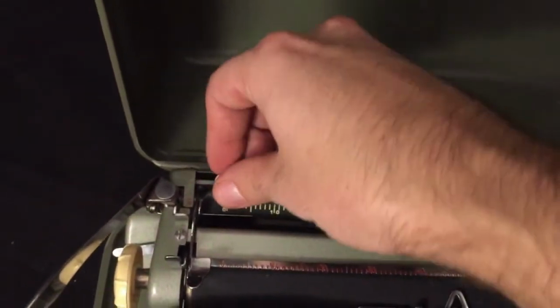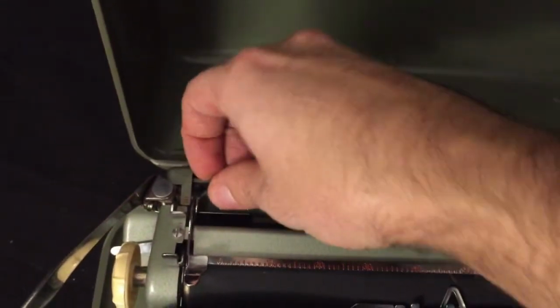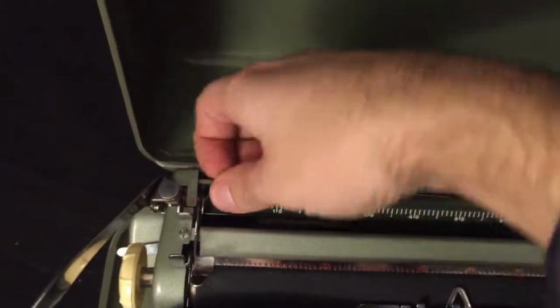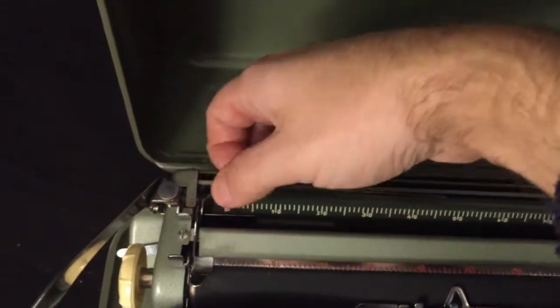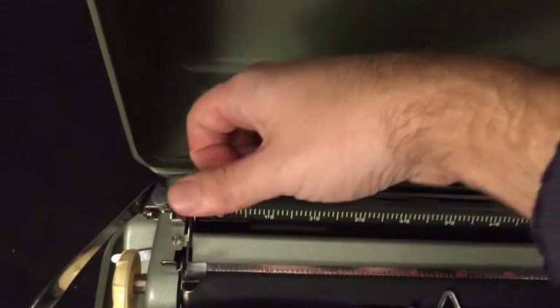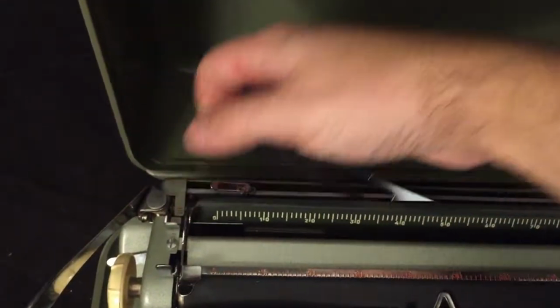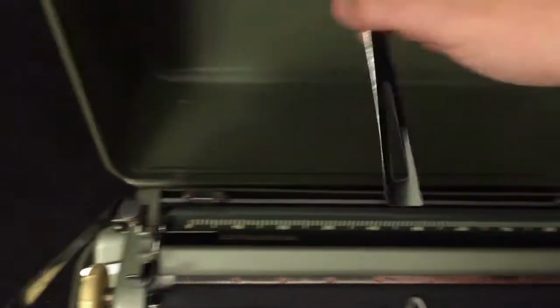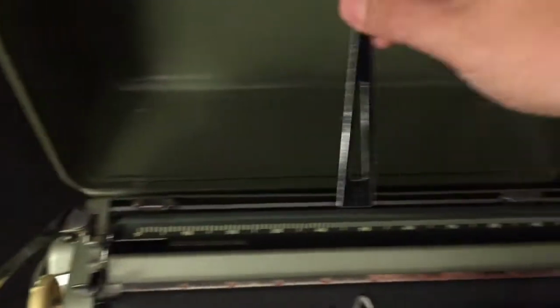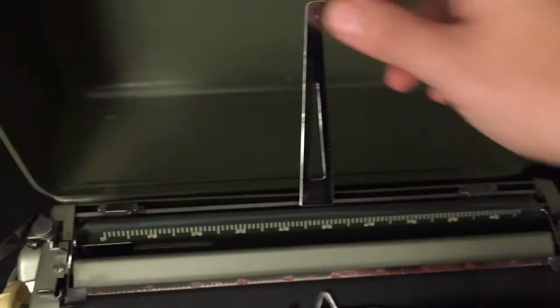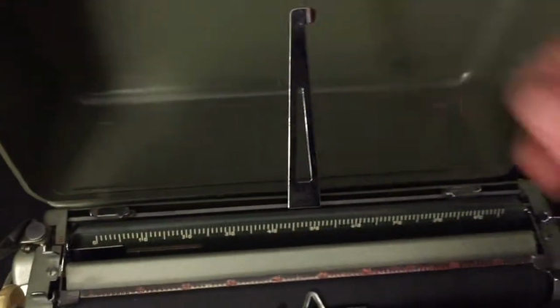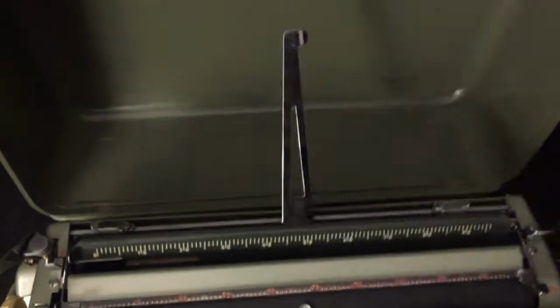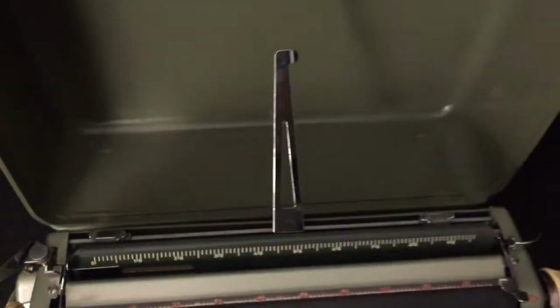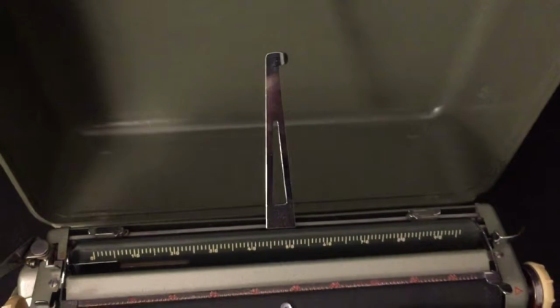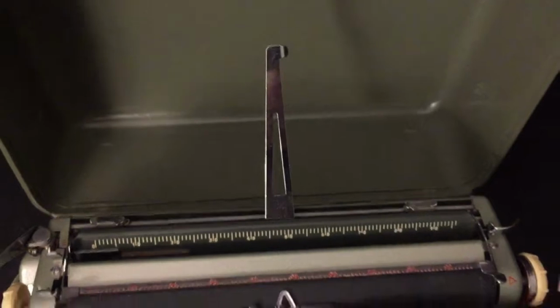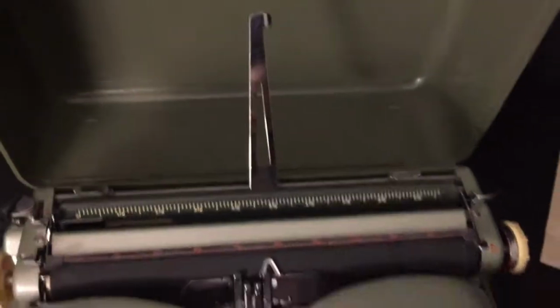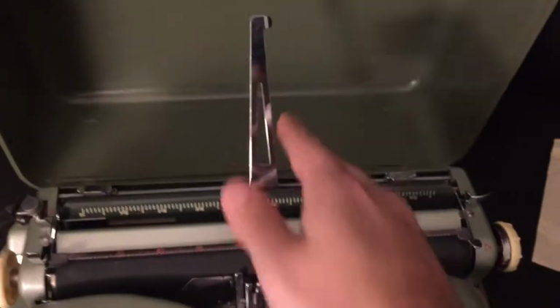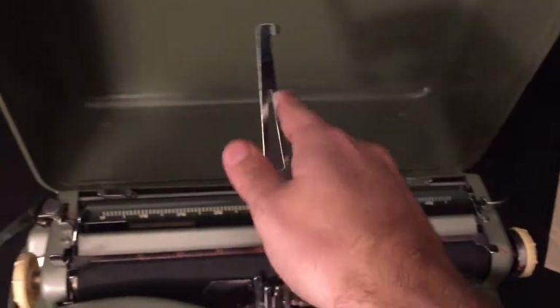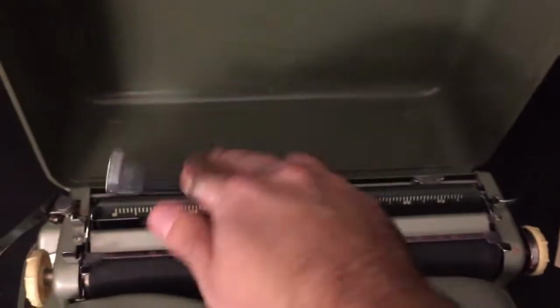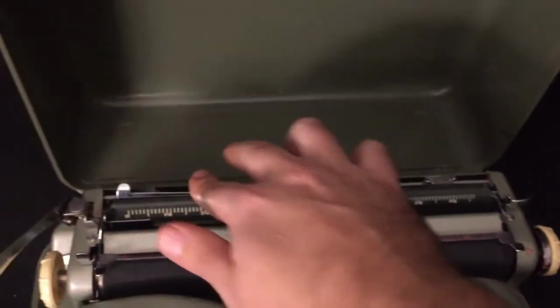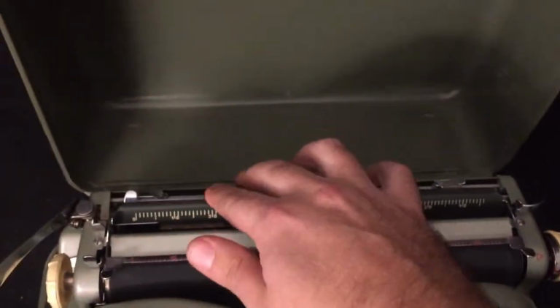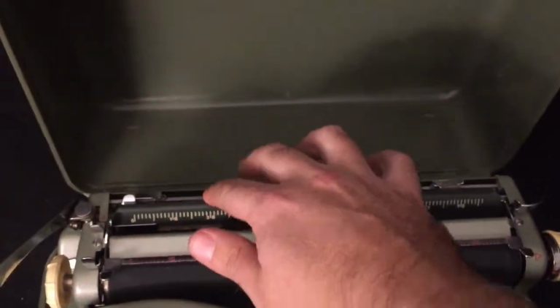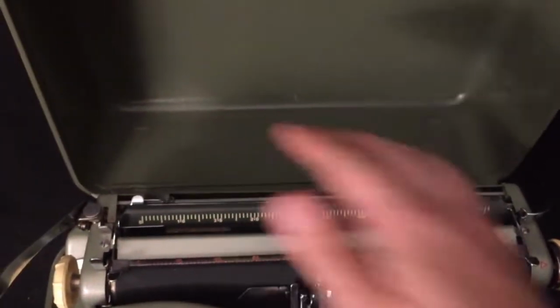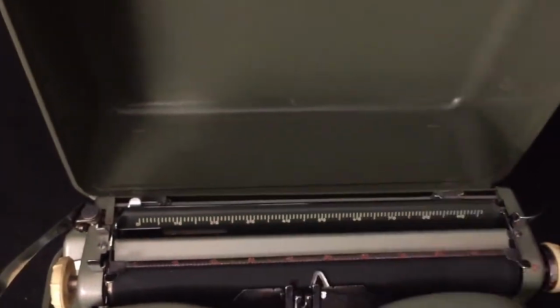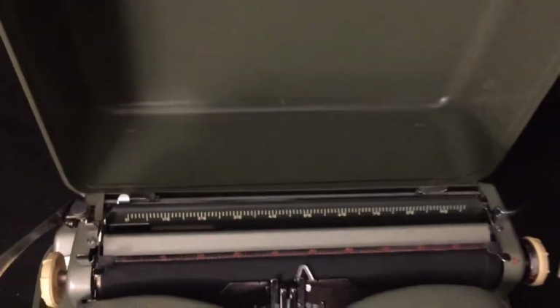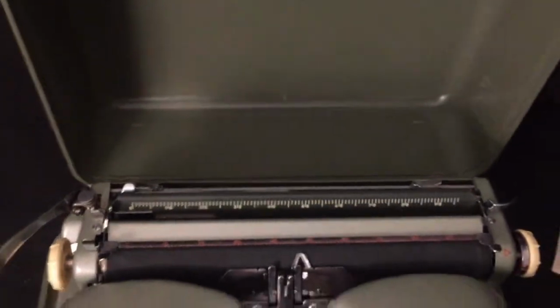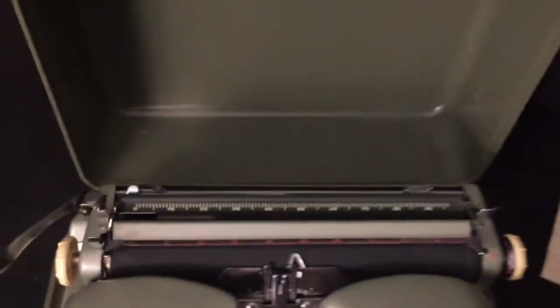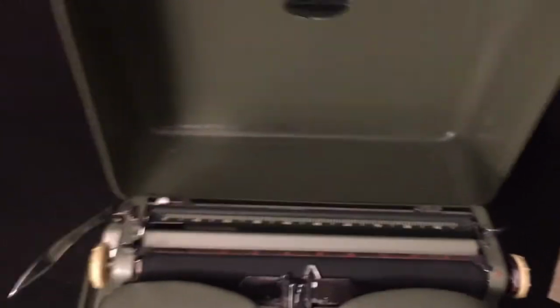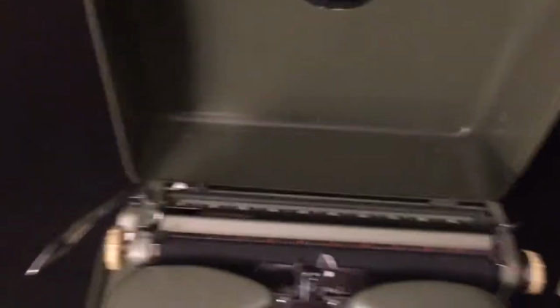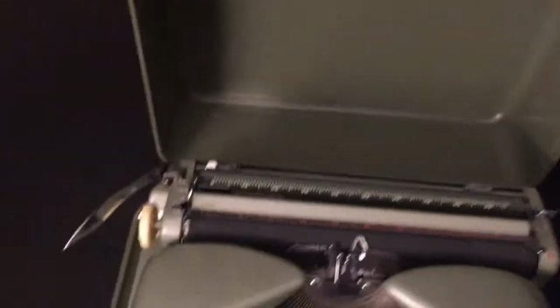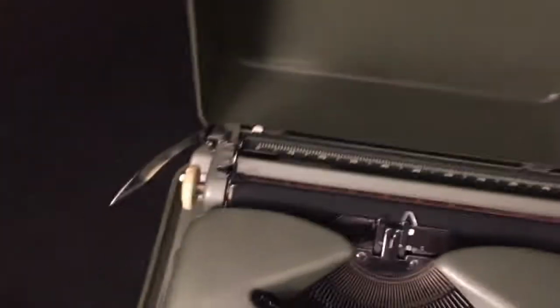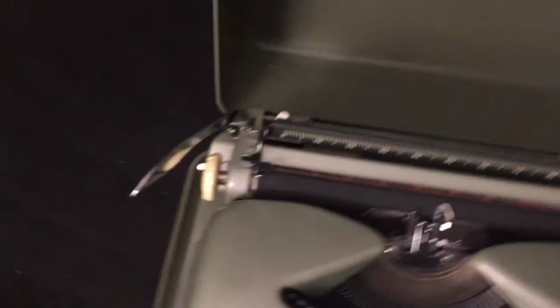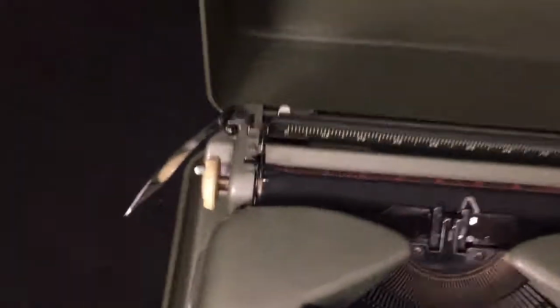This pops up to hold your paper and folds down so you can put it in the case.